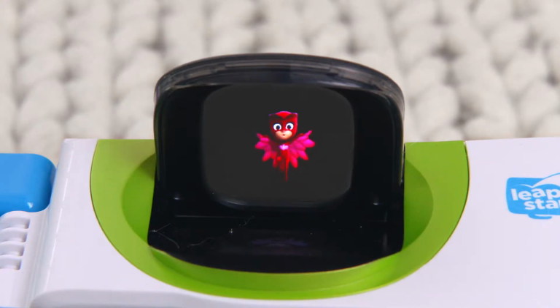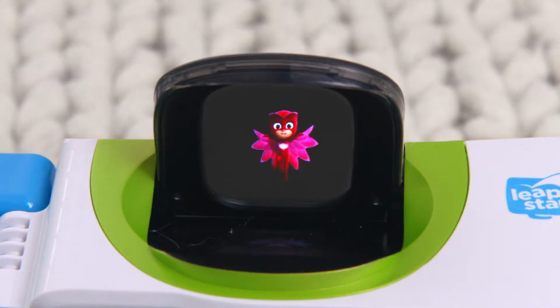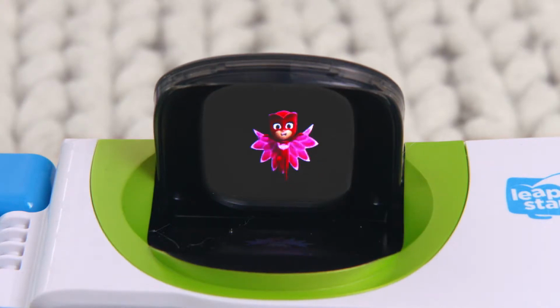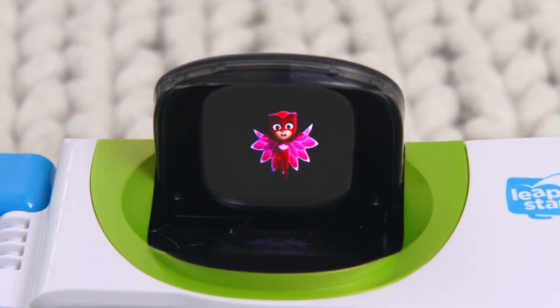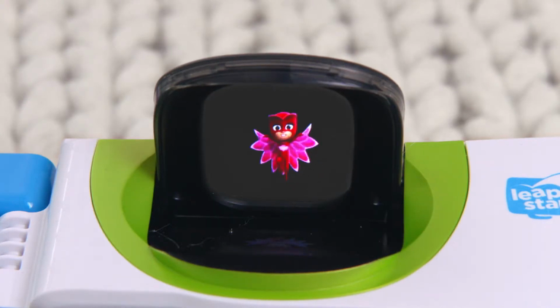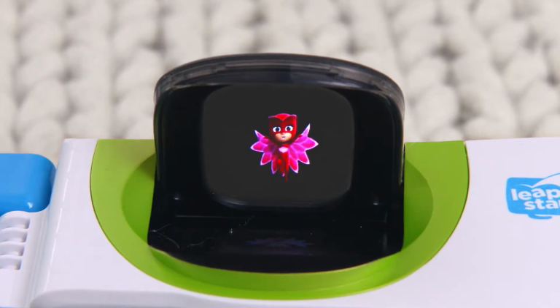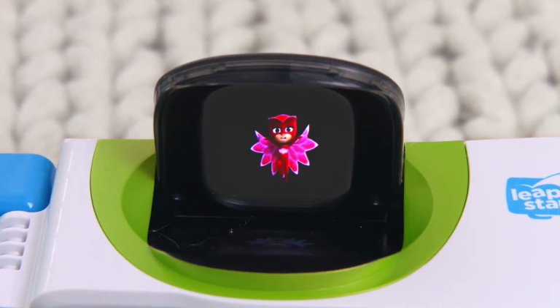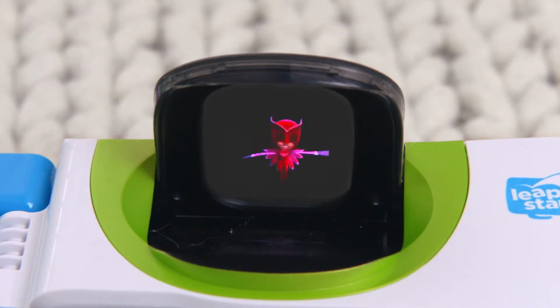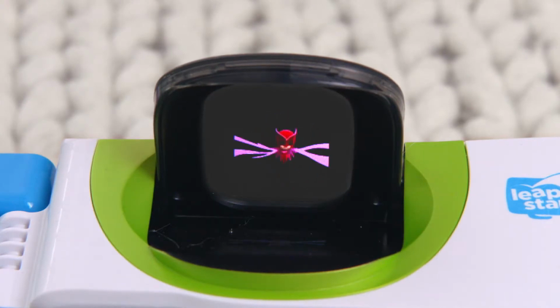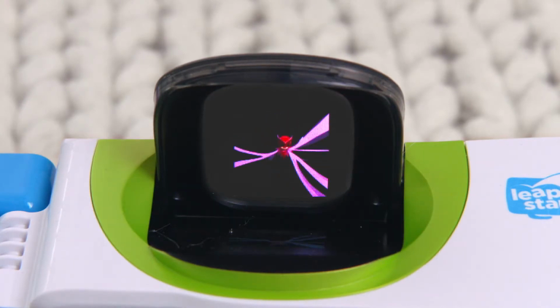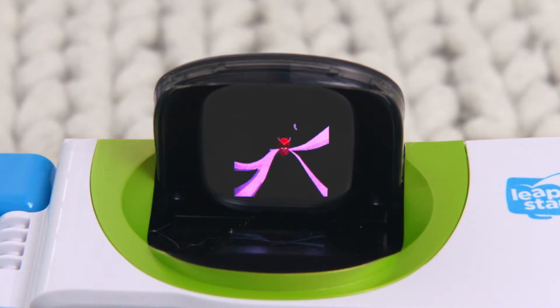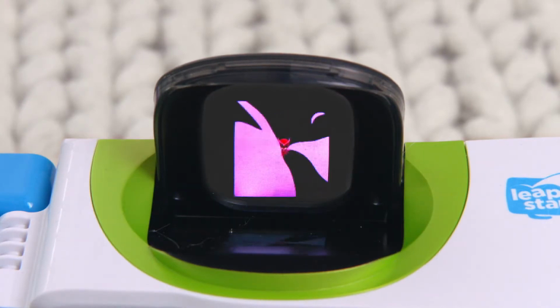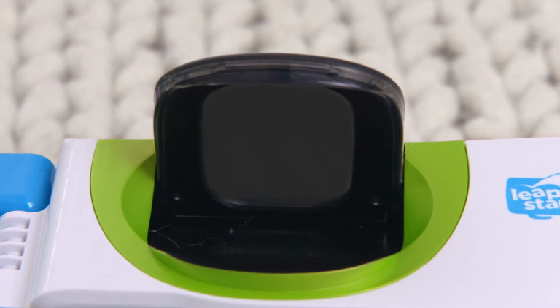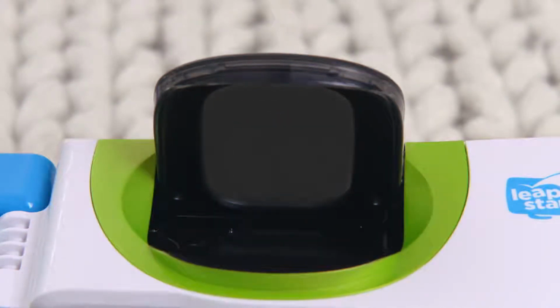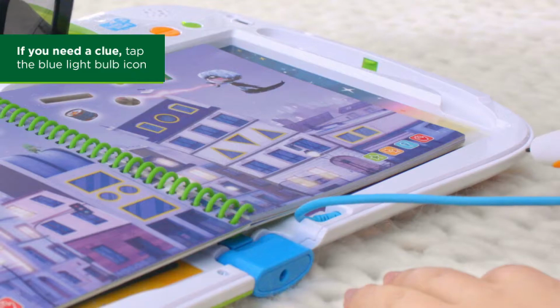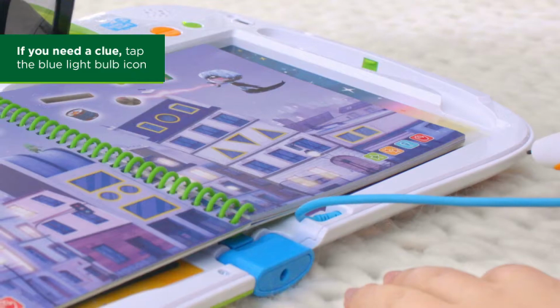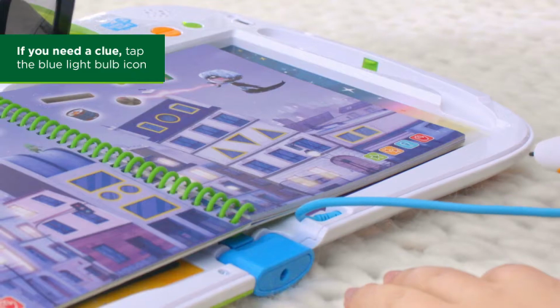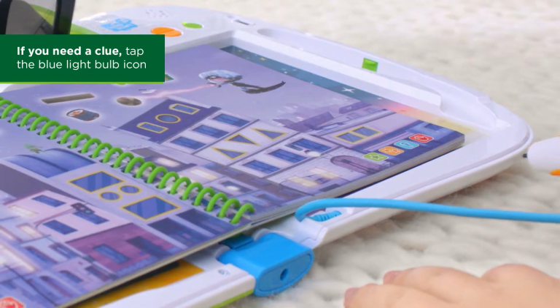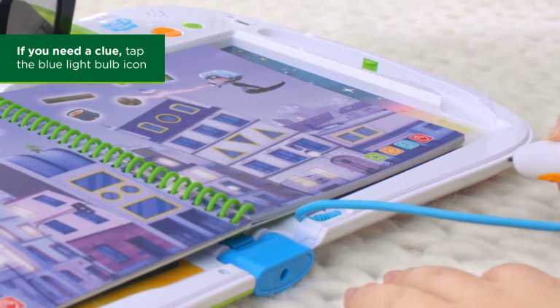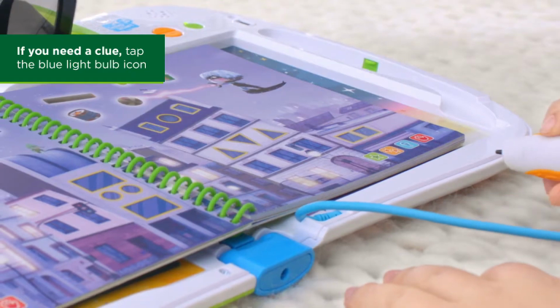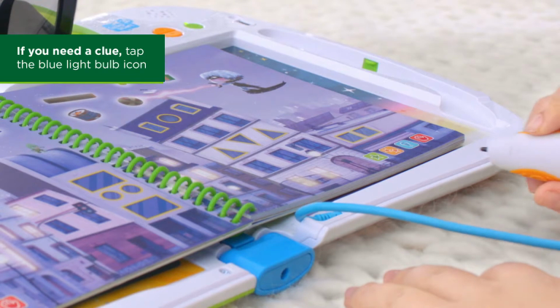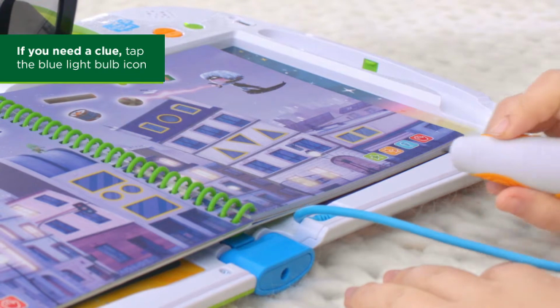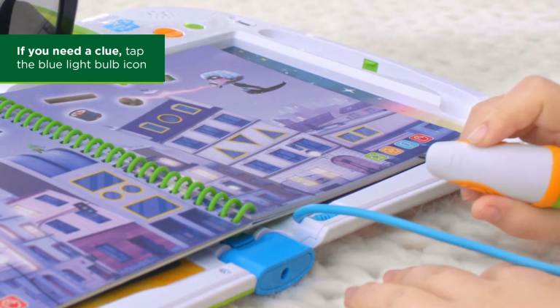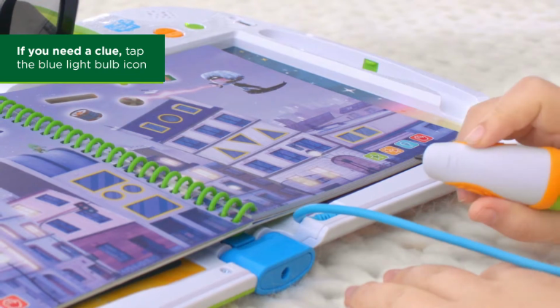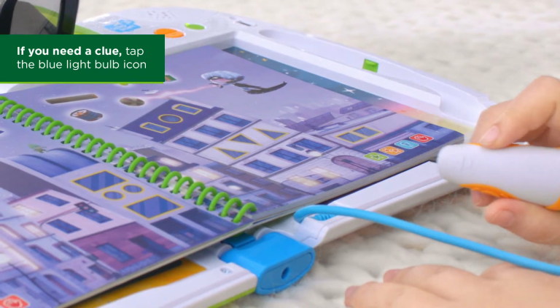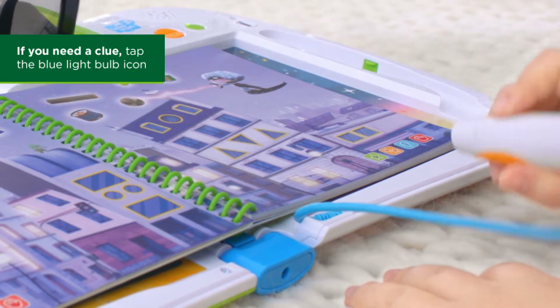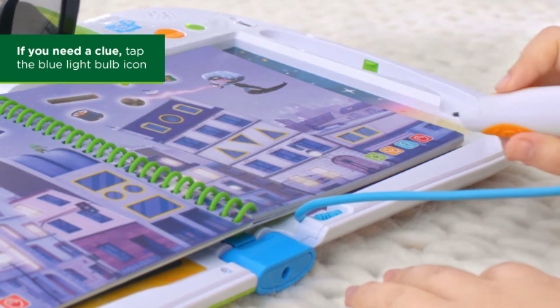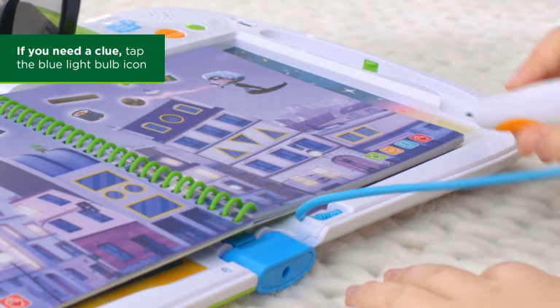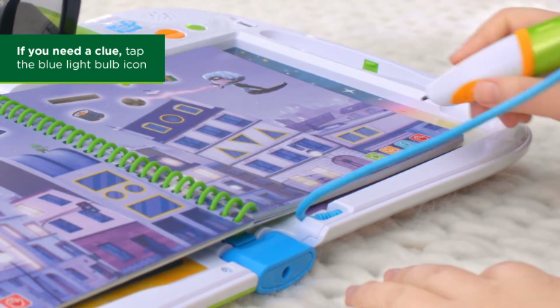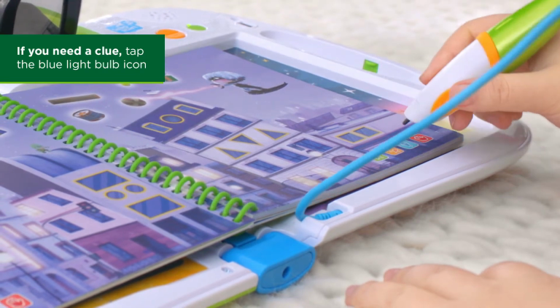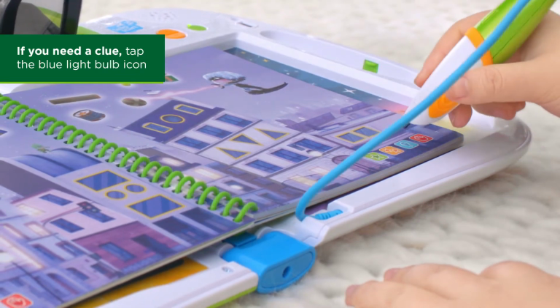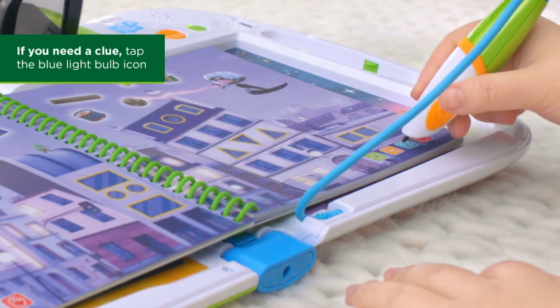Super Owl-Wing! To get help, touch the hint button at the bottom of the page.